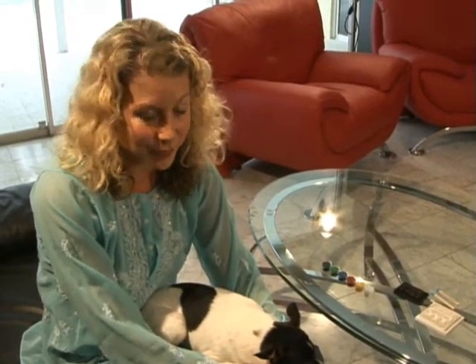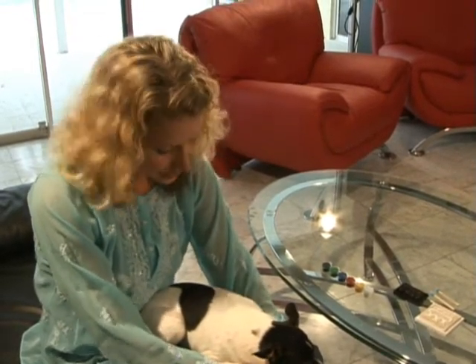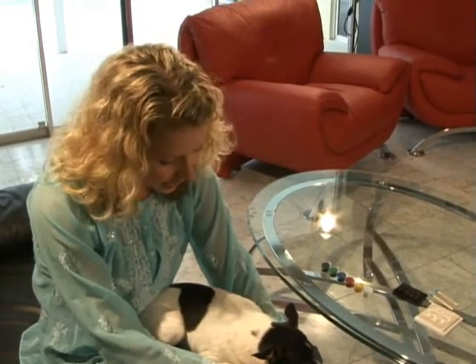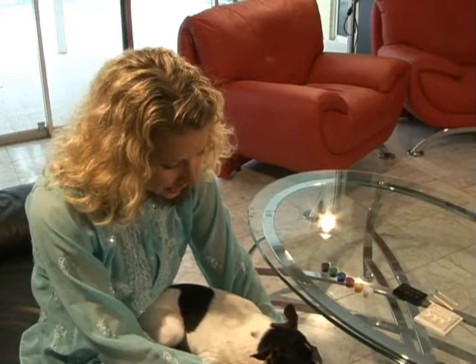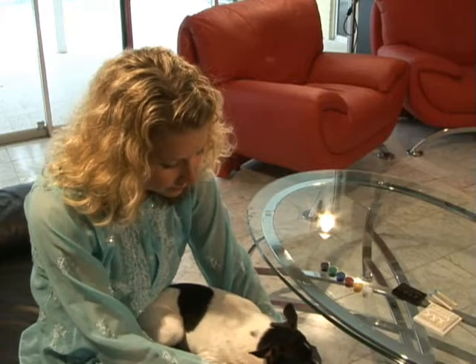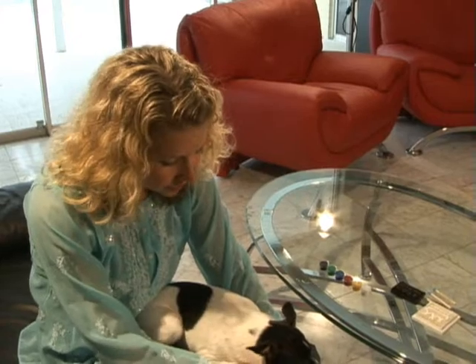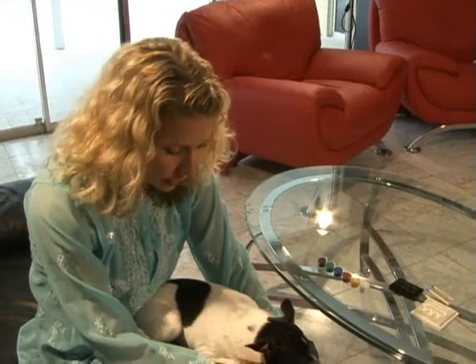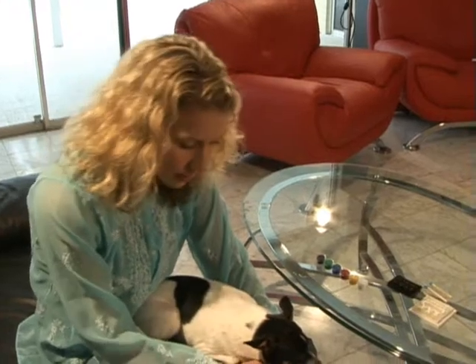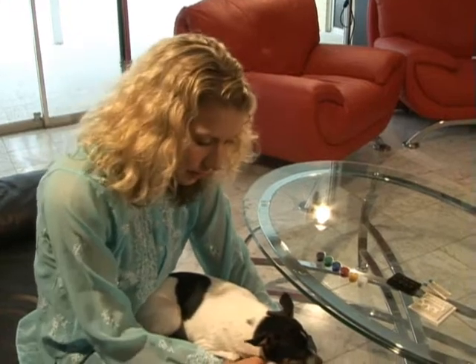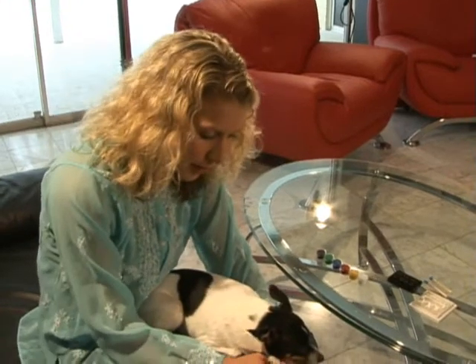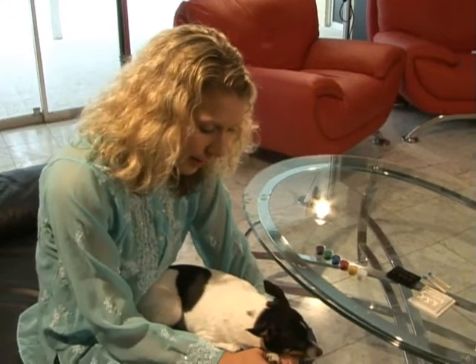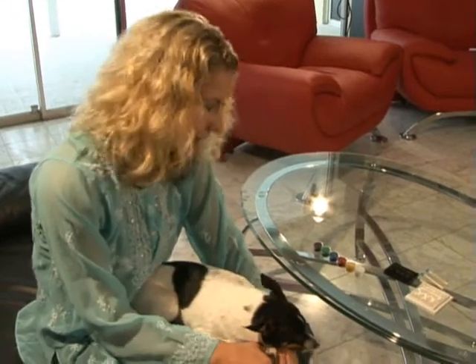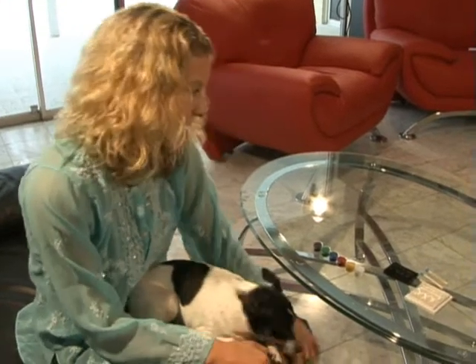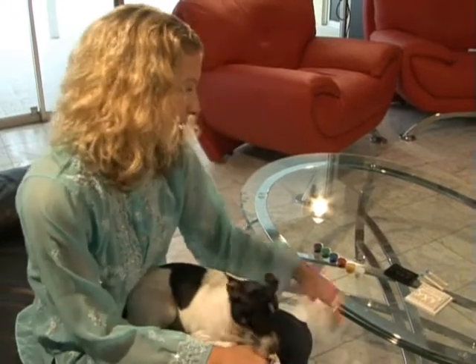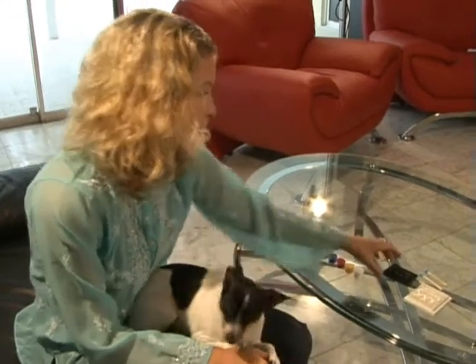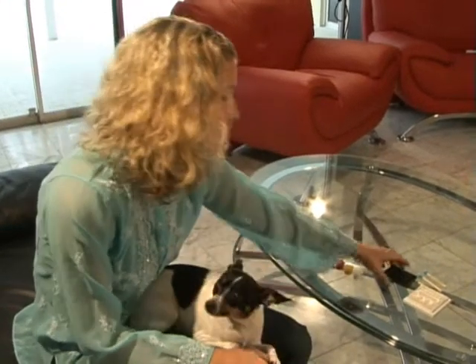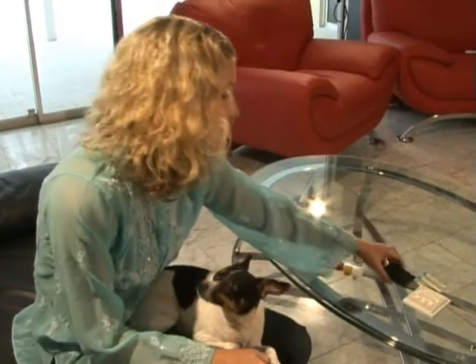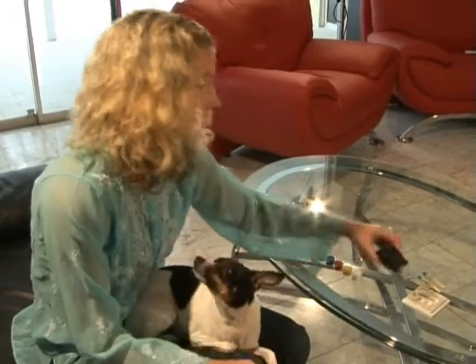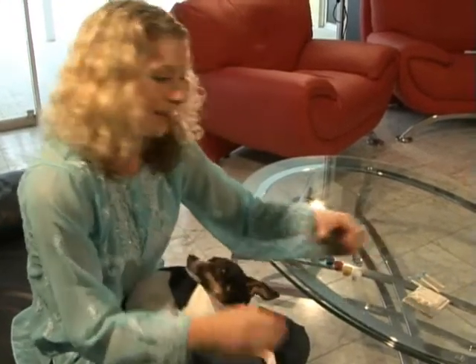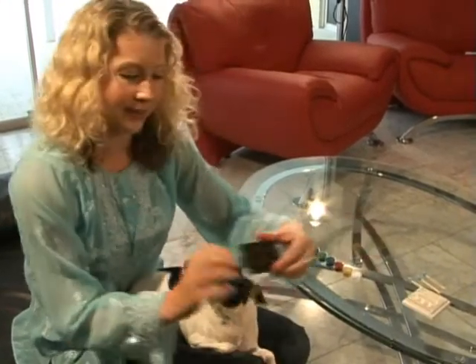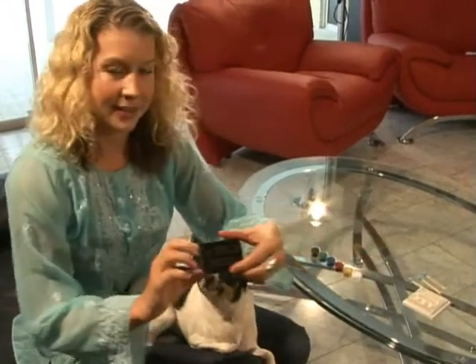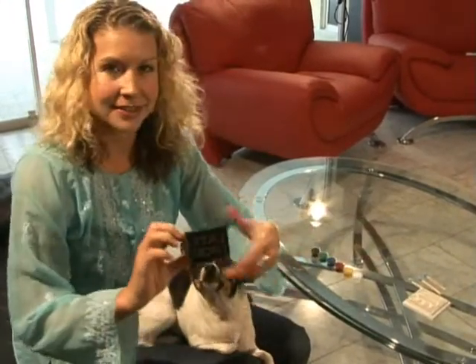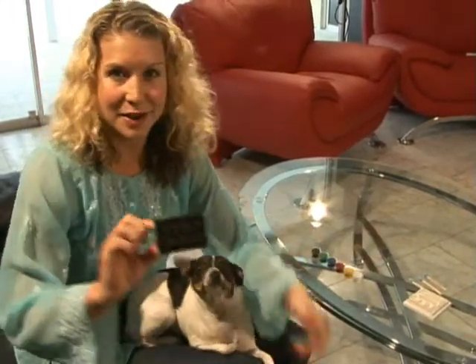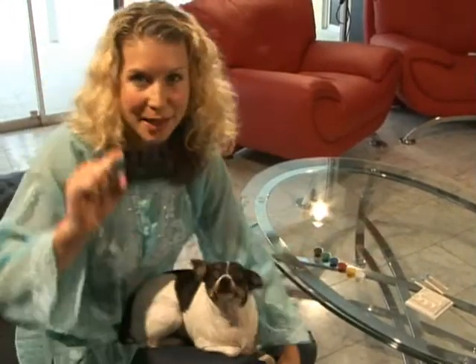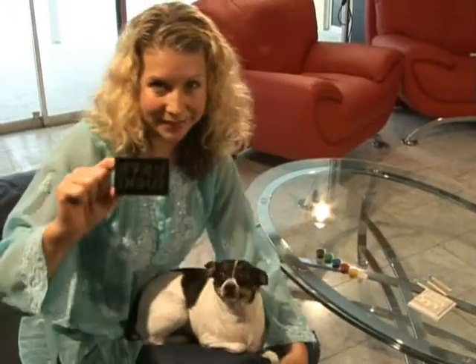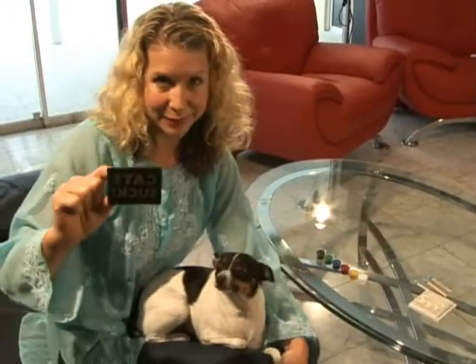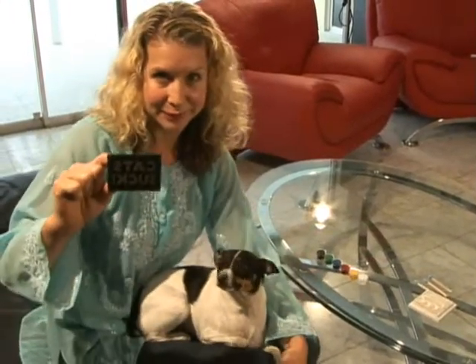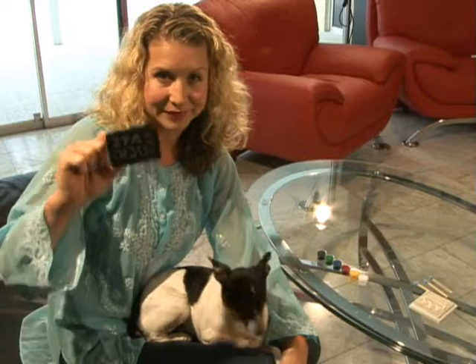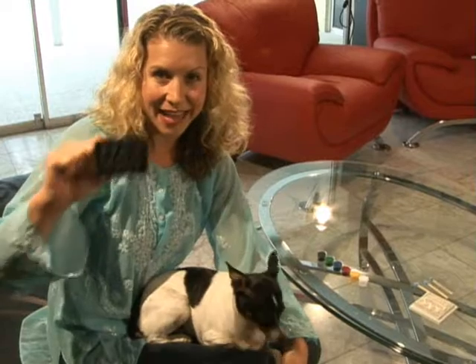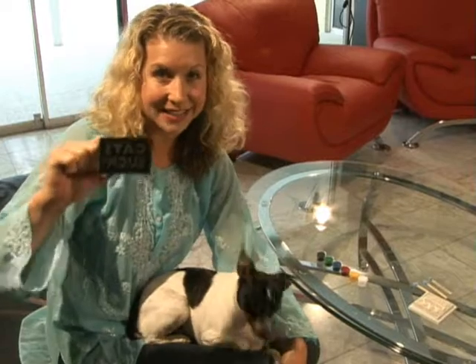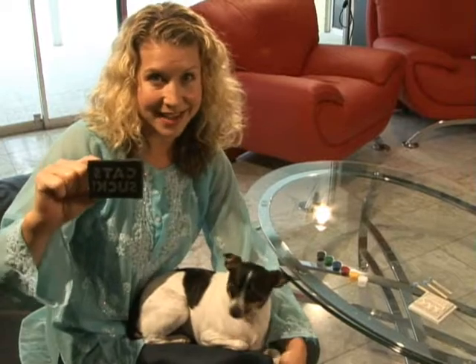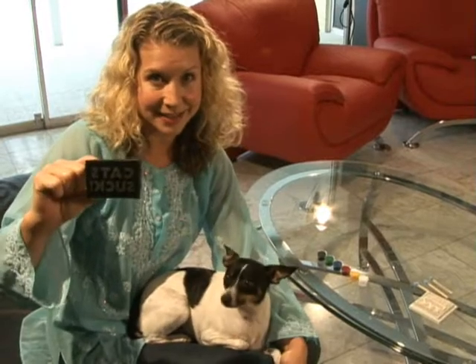So Delilah, are you ready to pick? Here we go. This is our Petitube, Cats Suck.